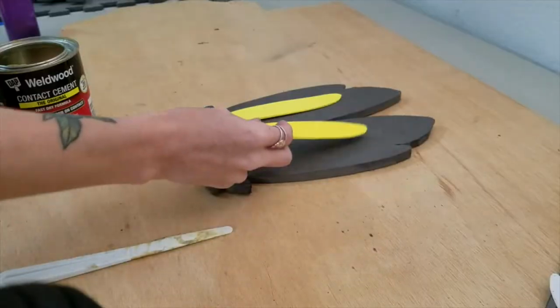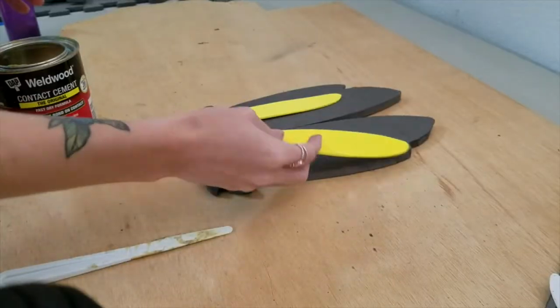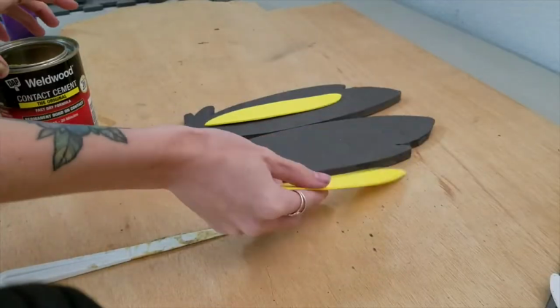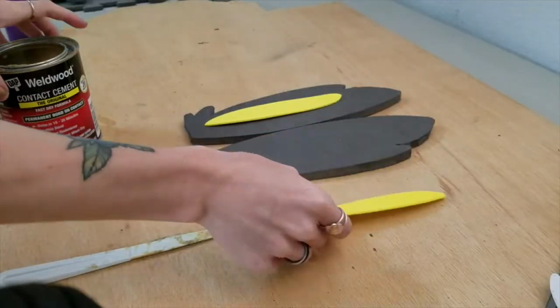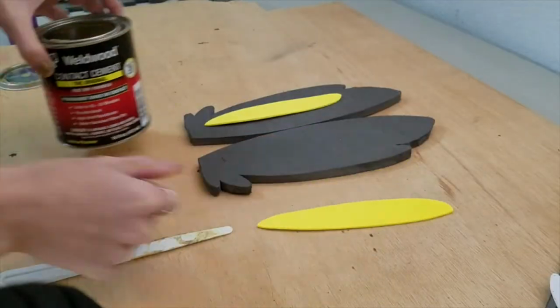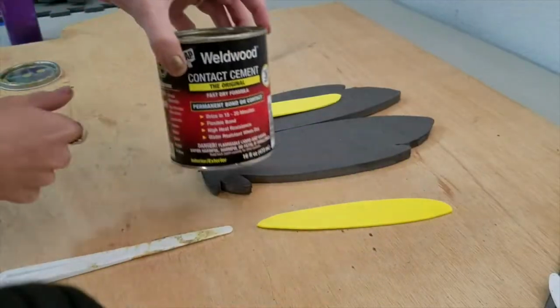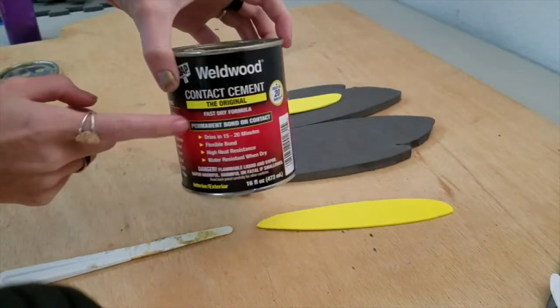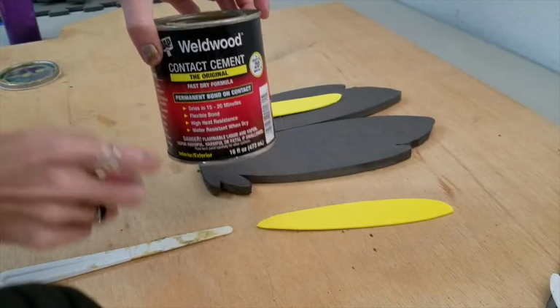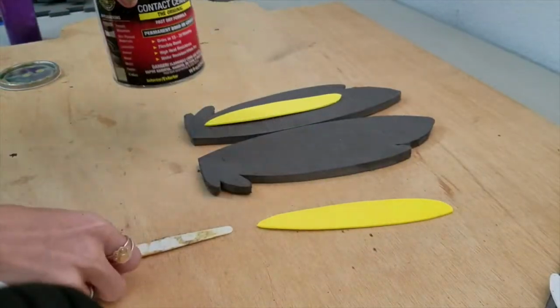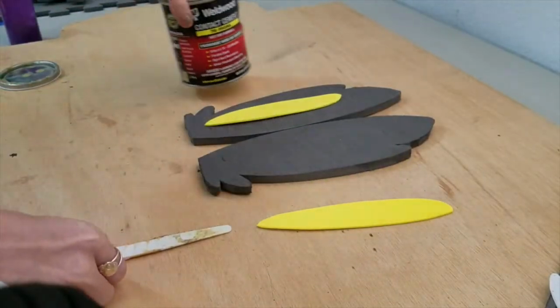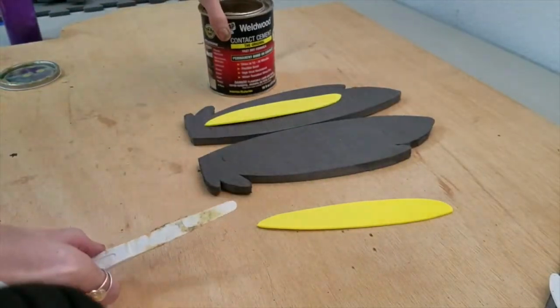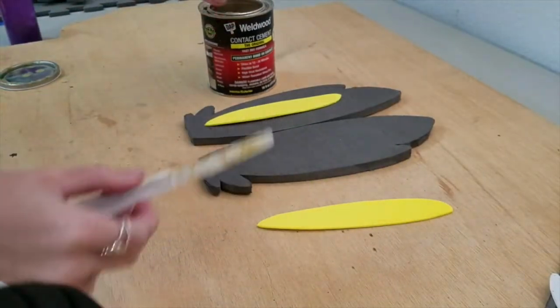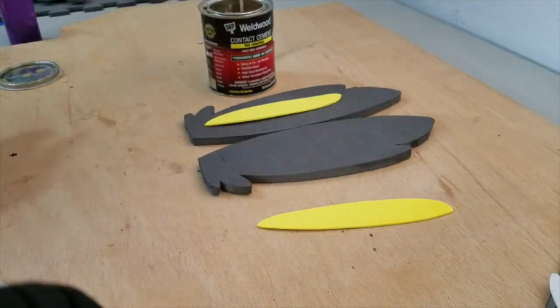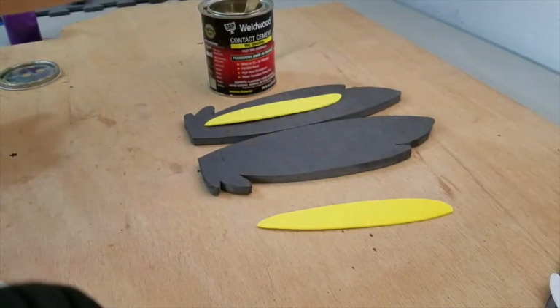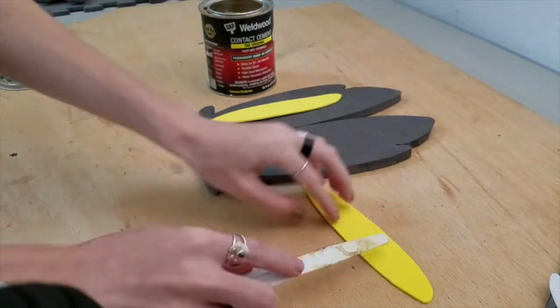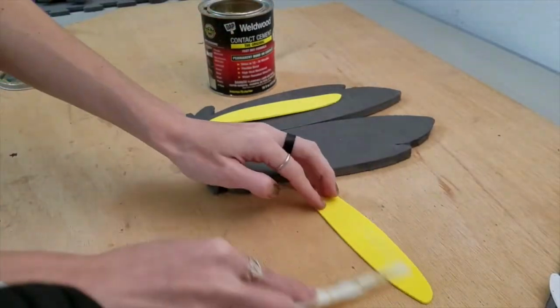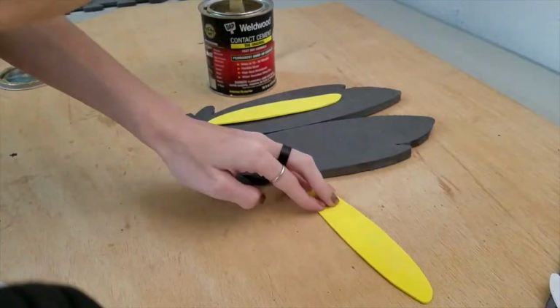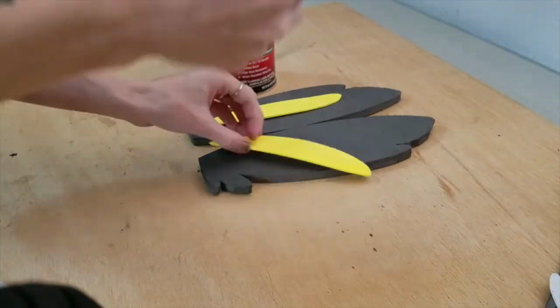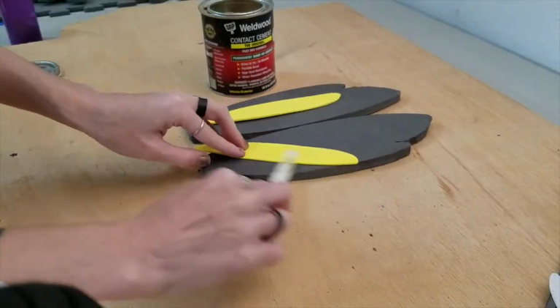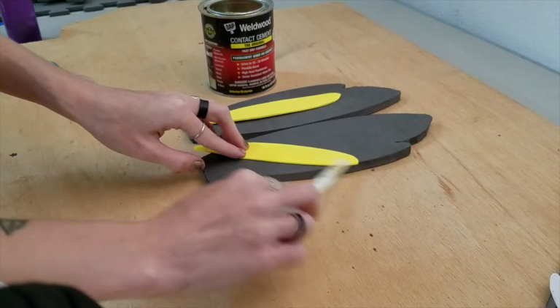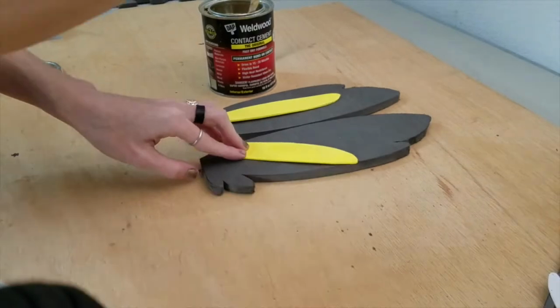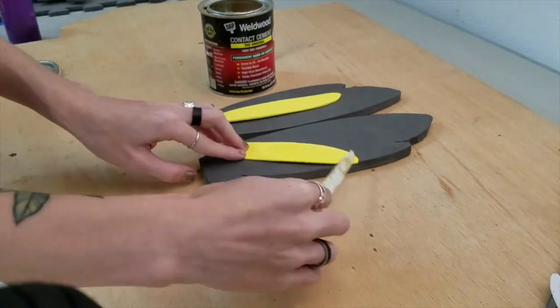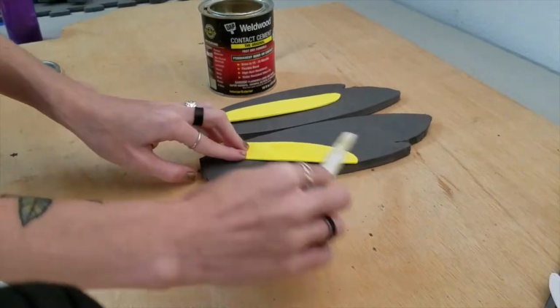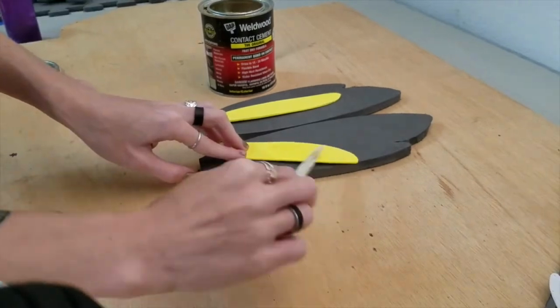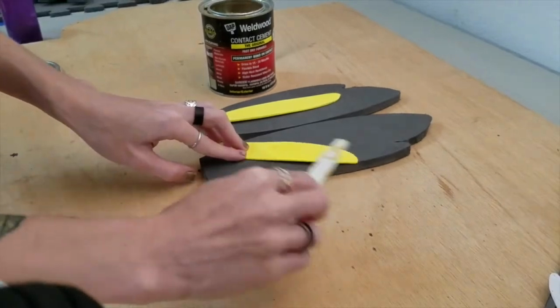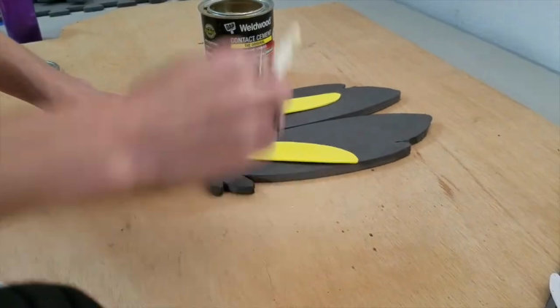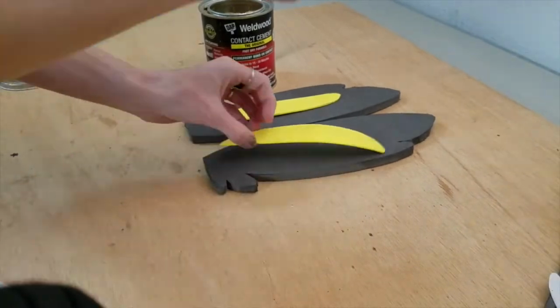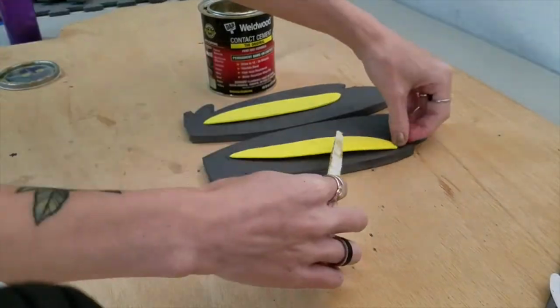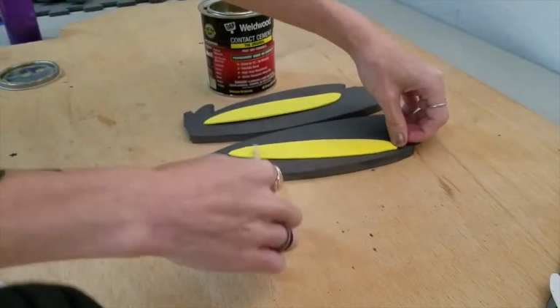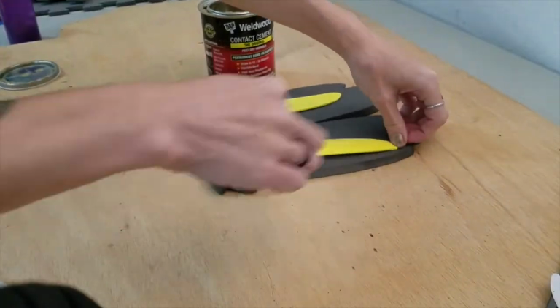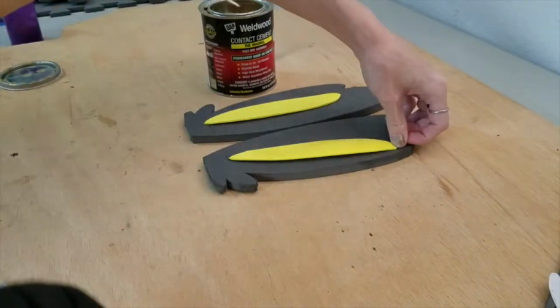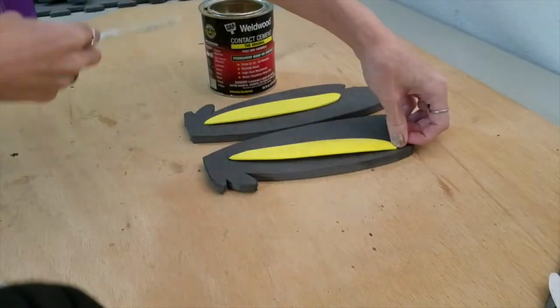Use the contact cement to glue the craft foam into place, and then once that's dry, we can move on to the bow and the ribbons.